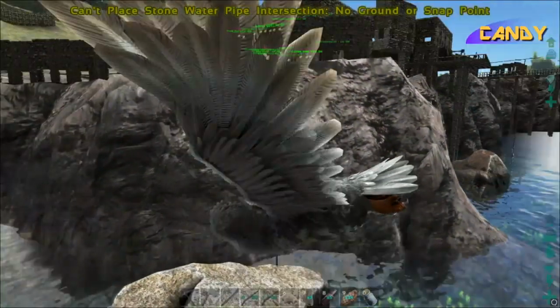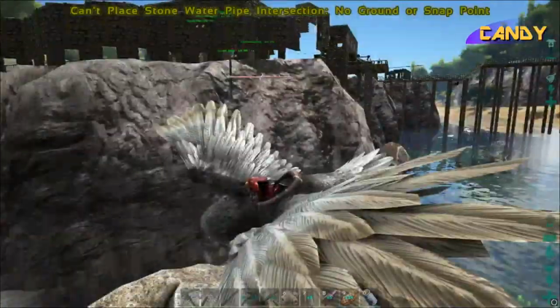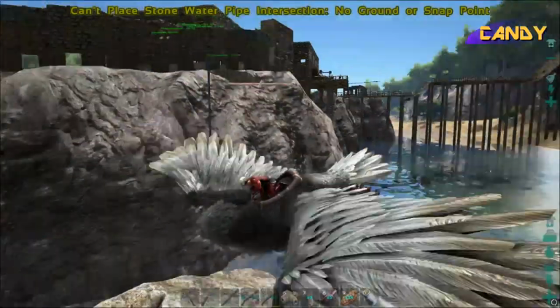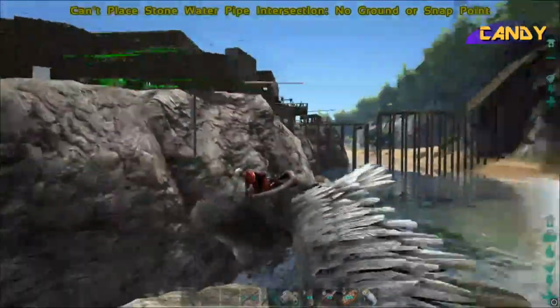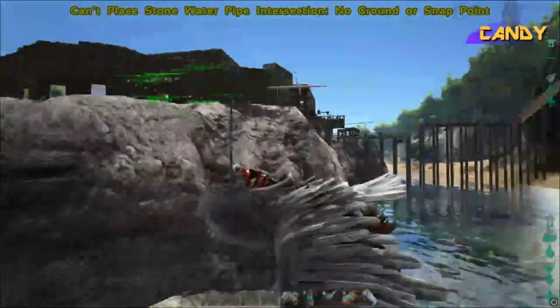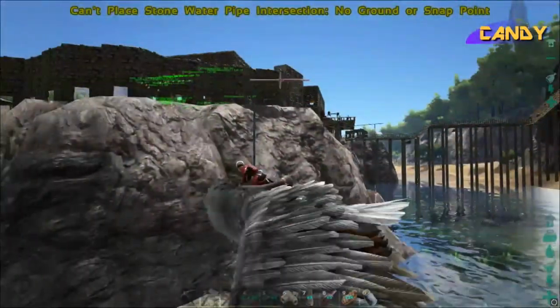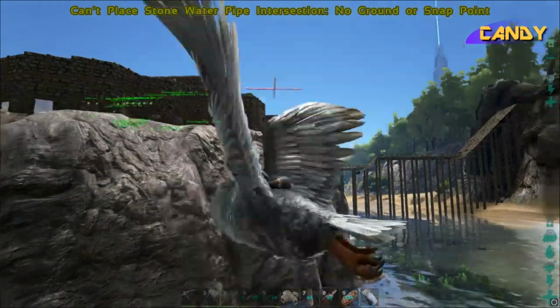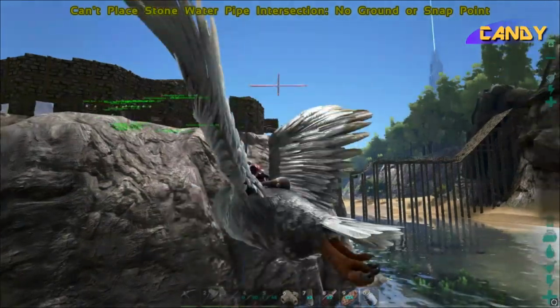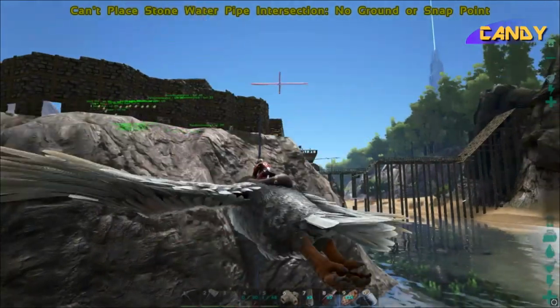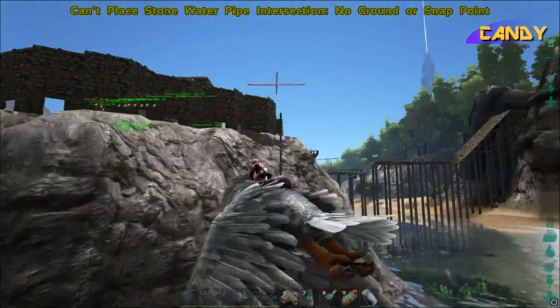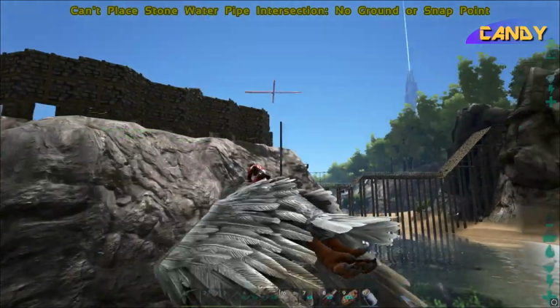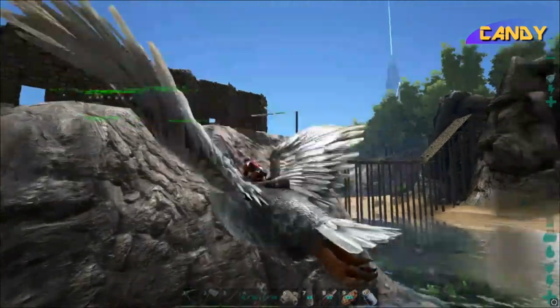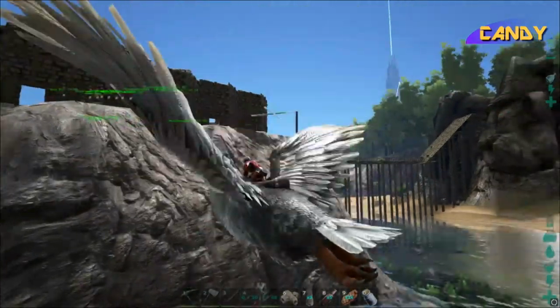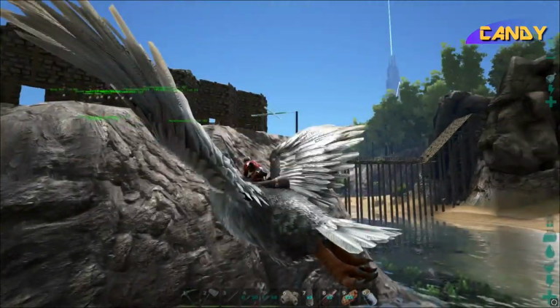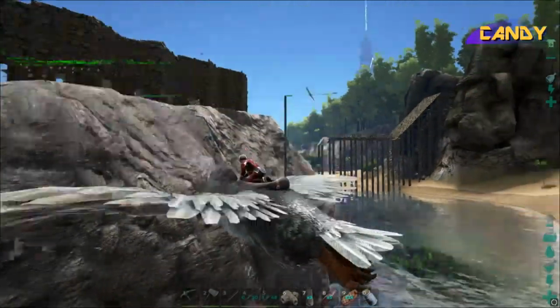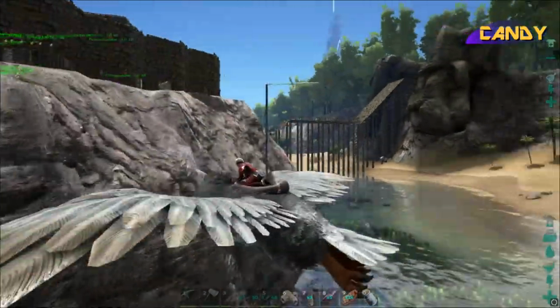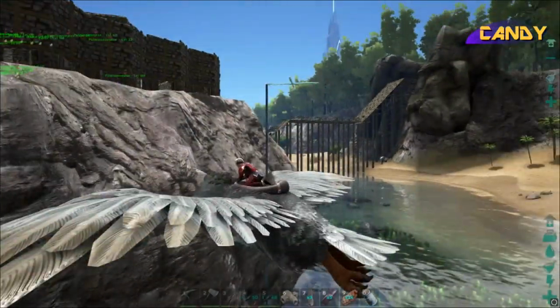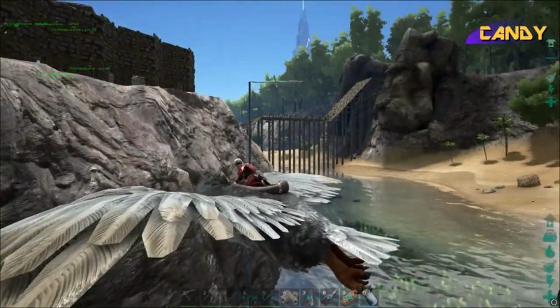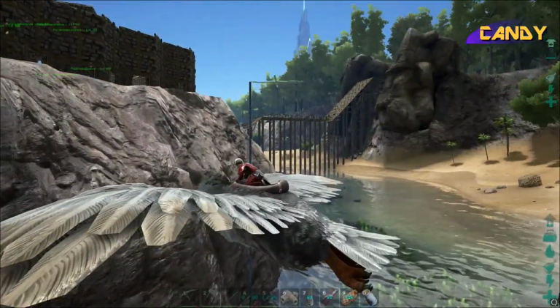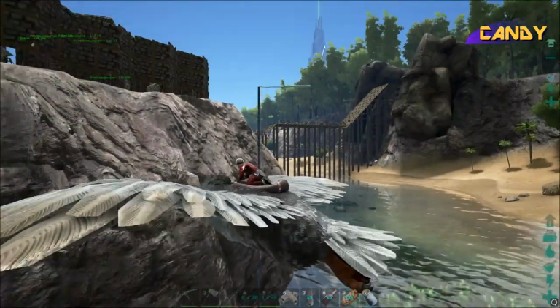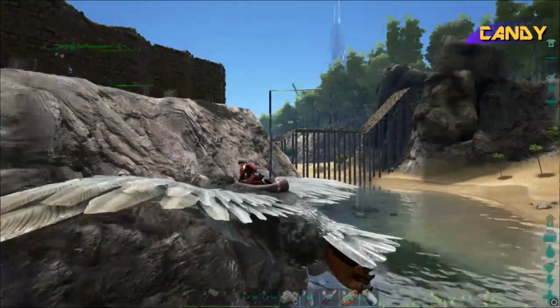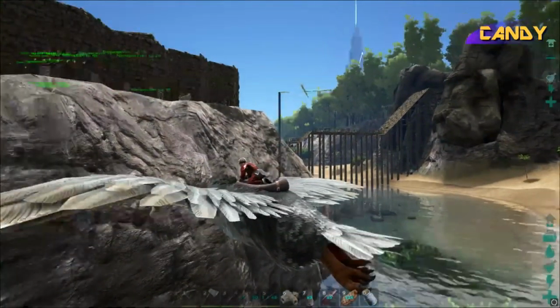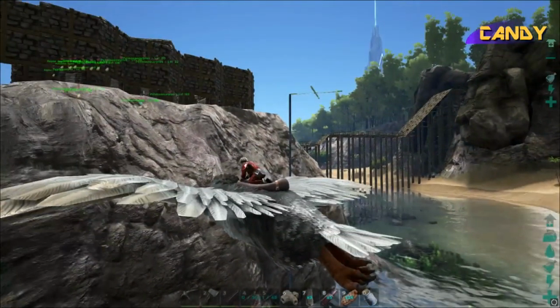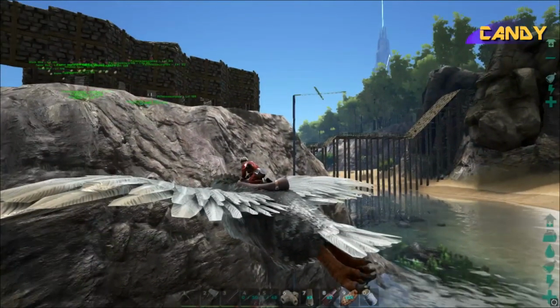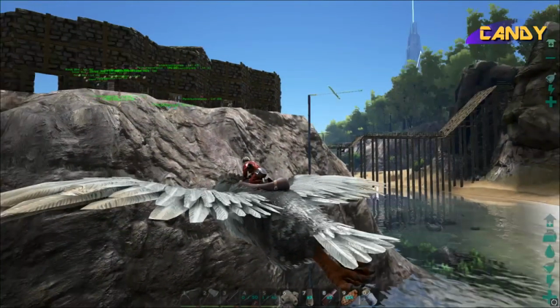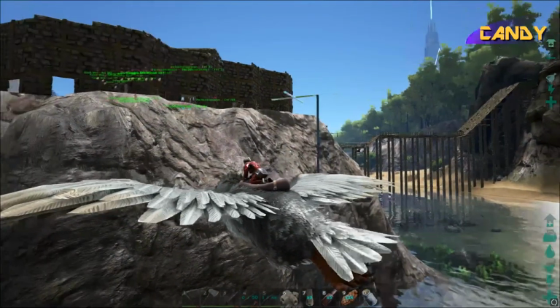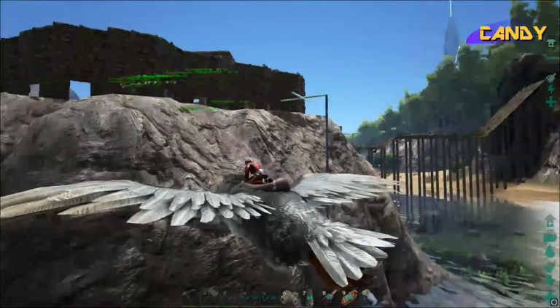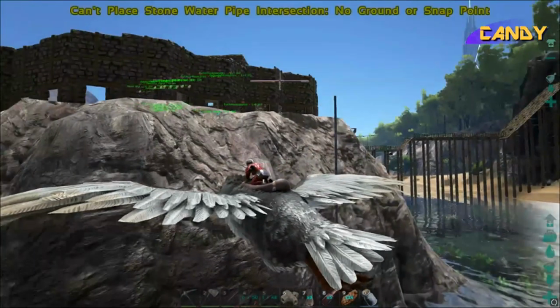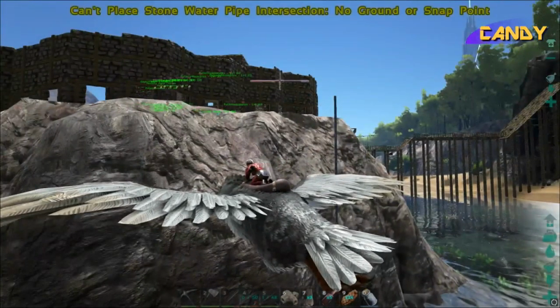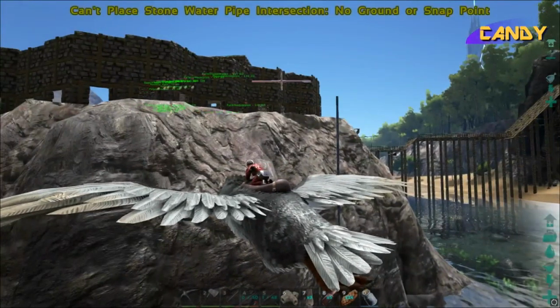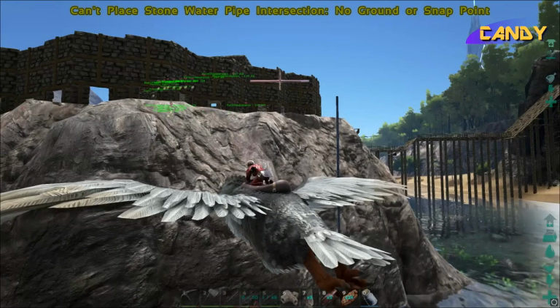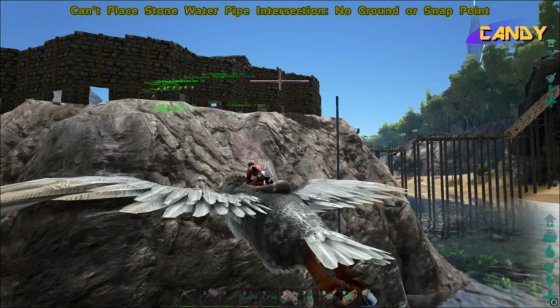What are you doing? I got another Argie saddle — oh, the good kind!